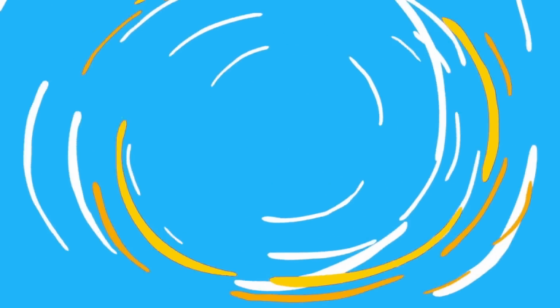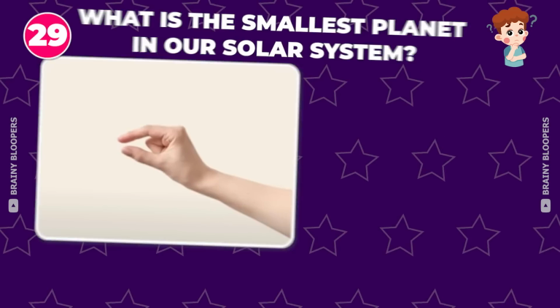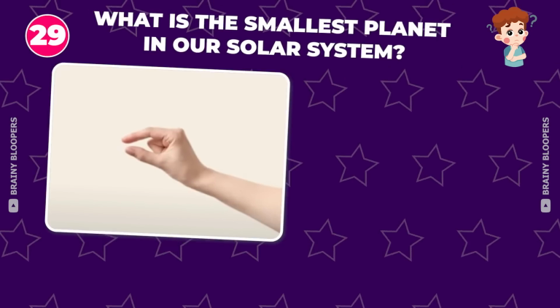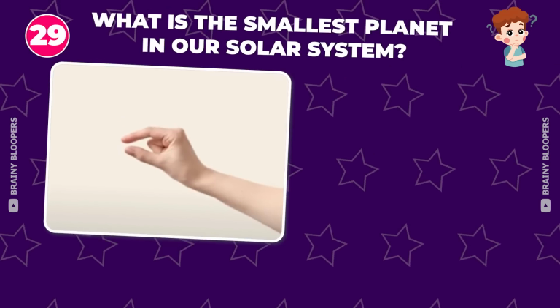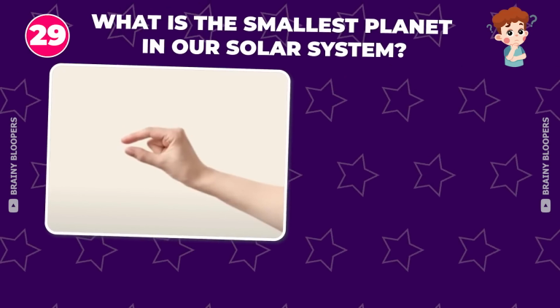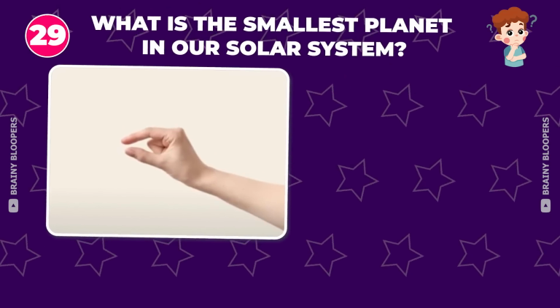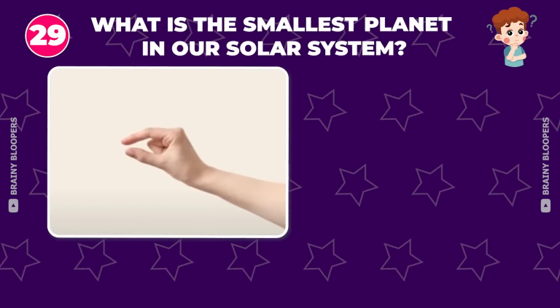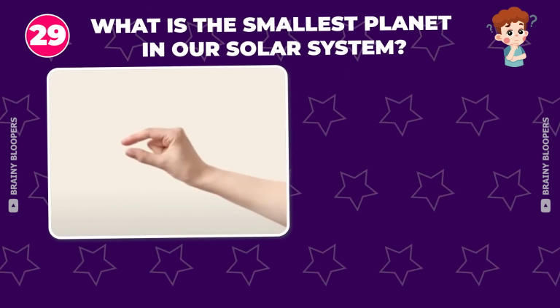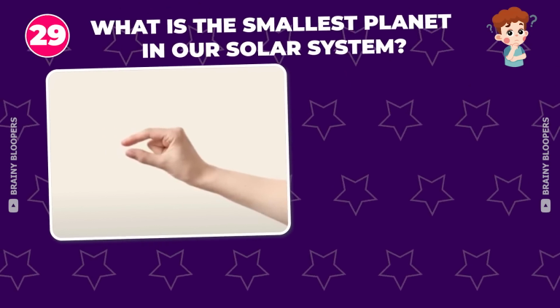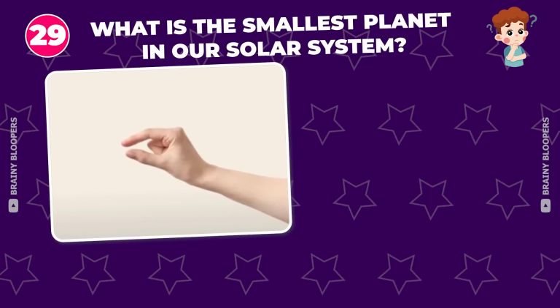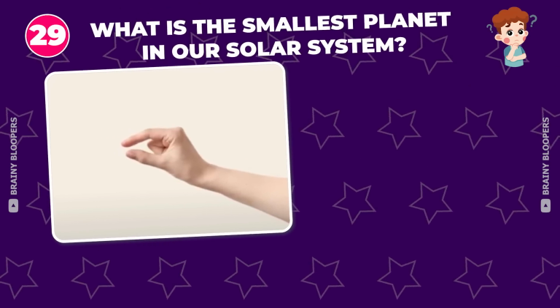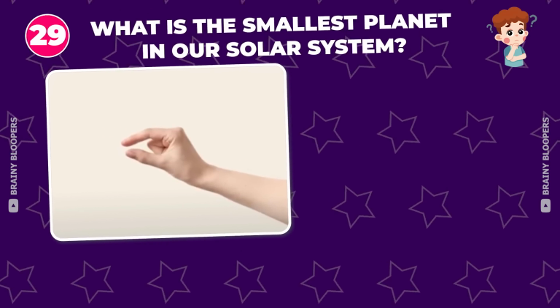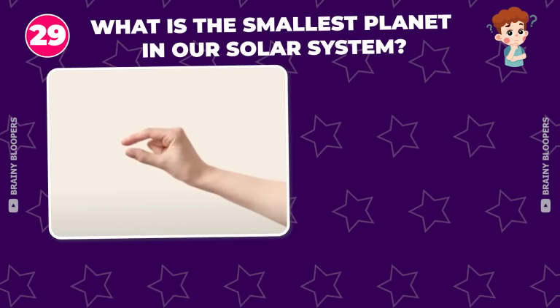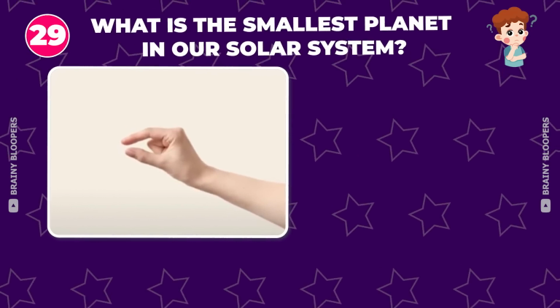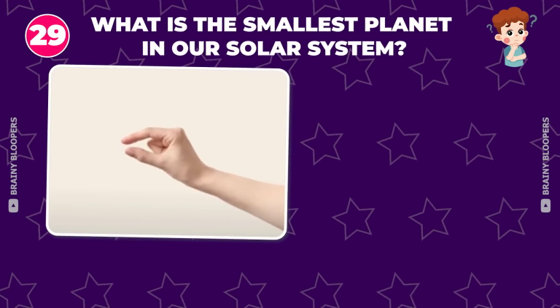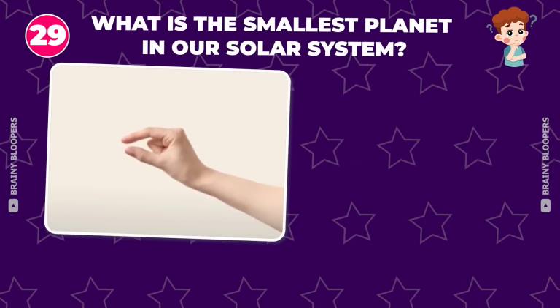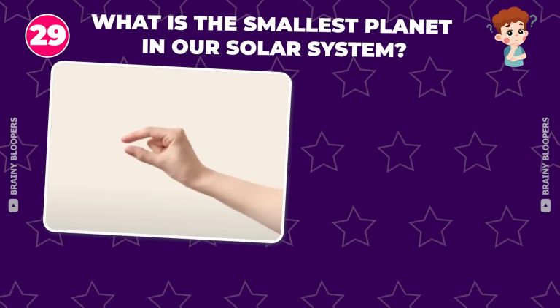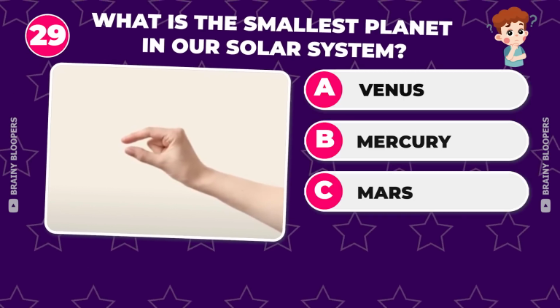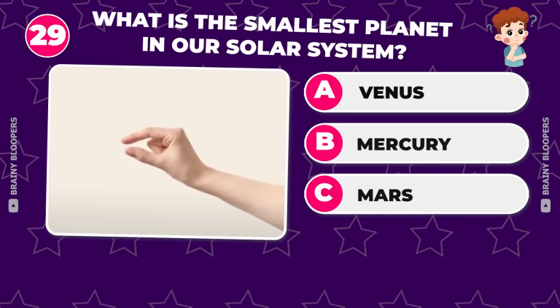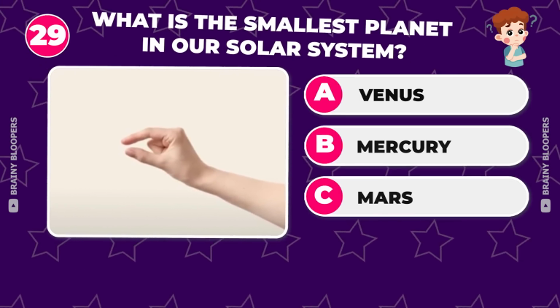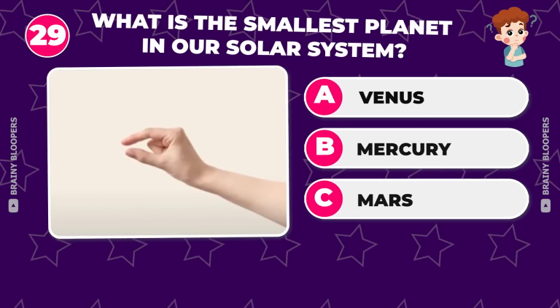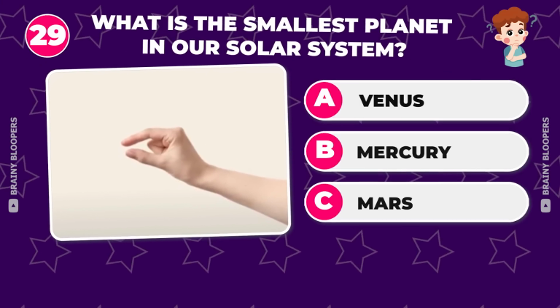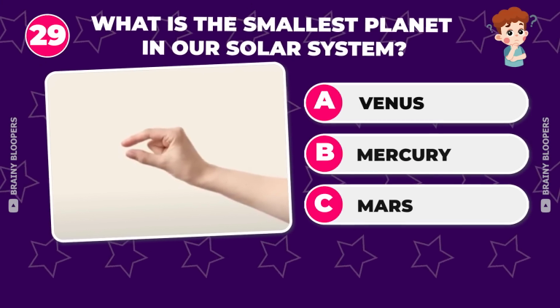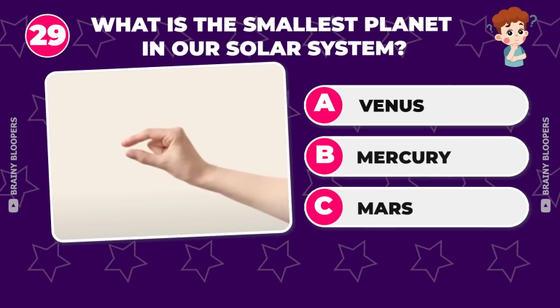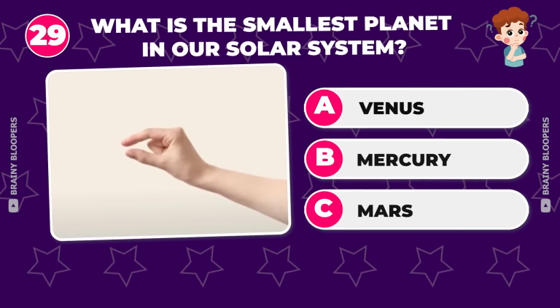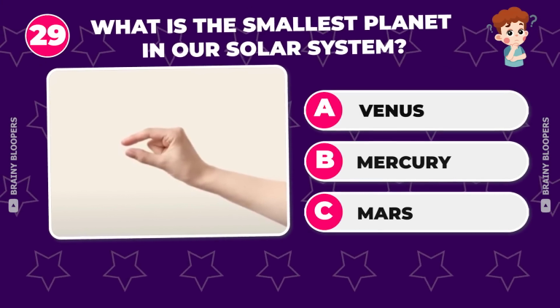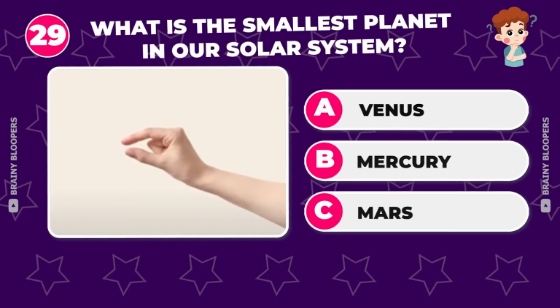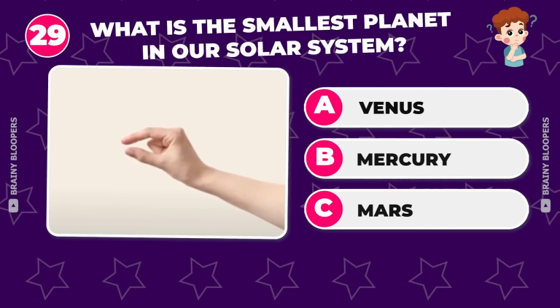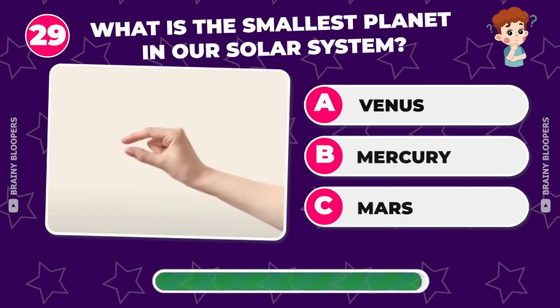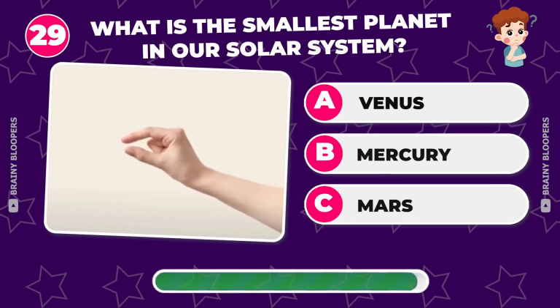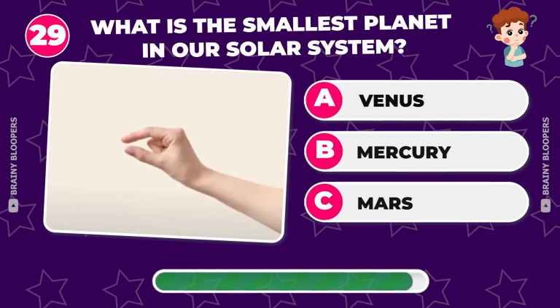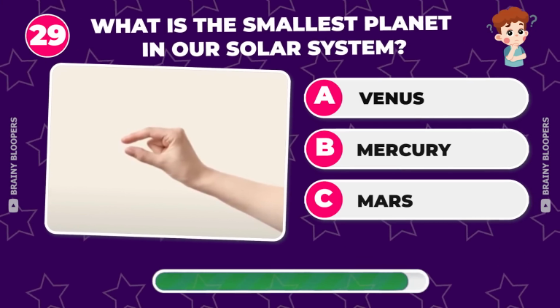What is the smallest planet in our solar system? Venus, Mercury, or Mars?